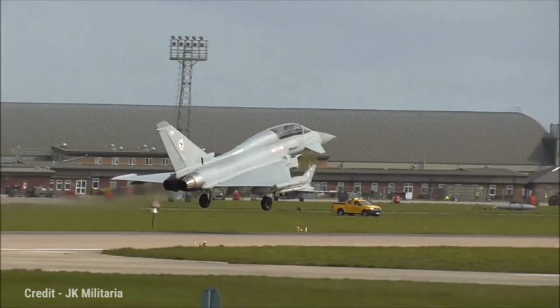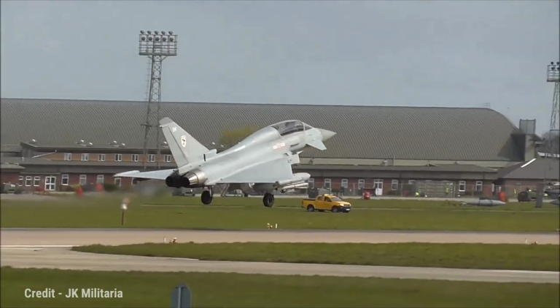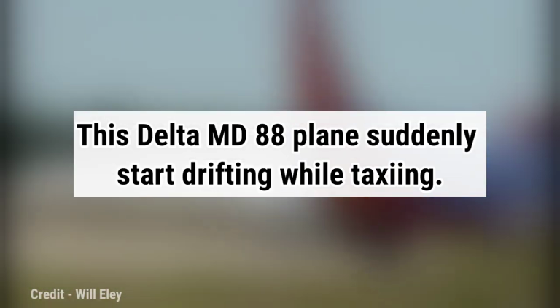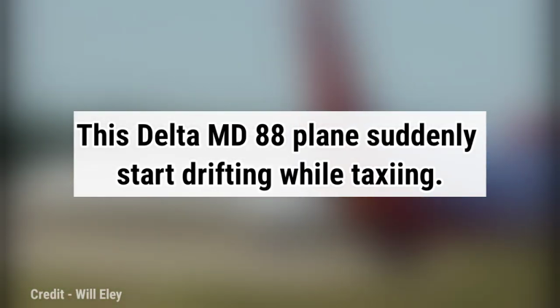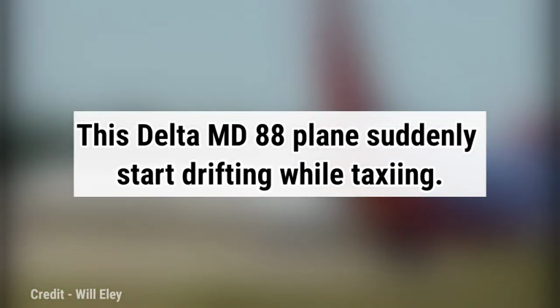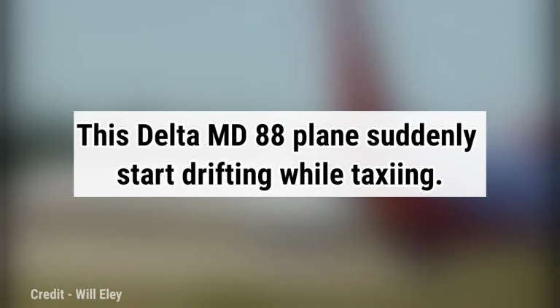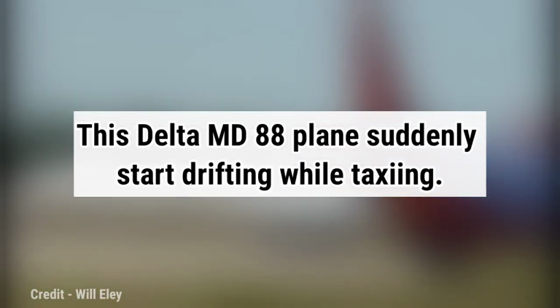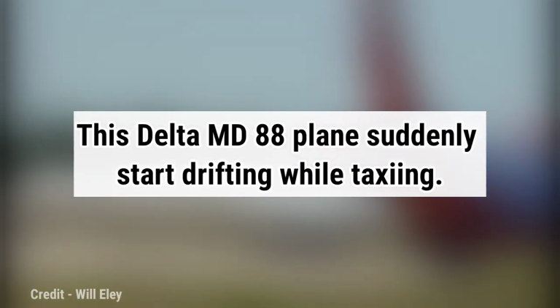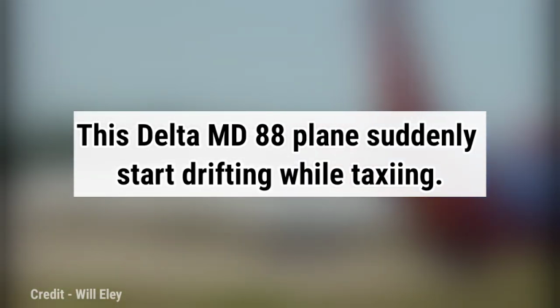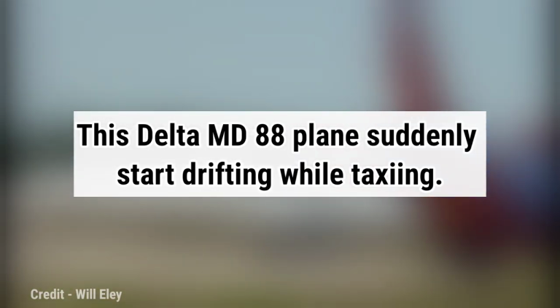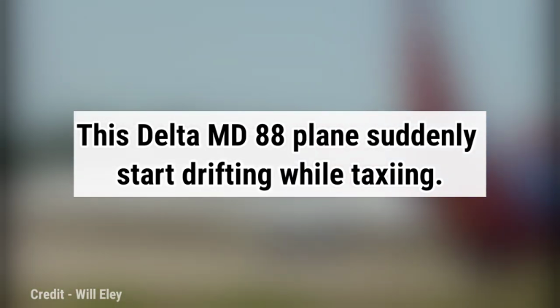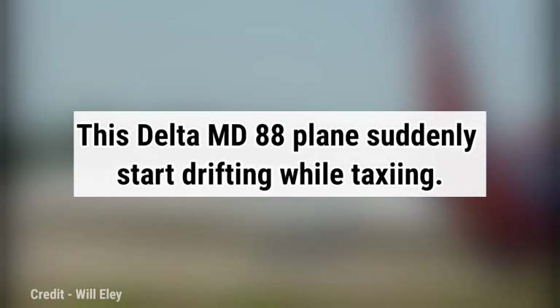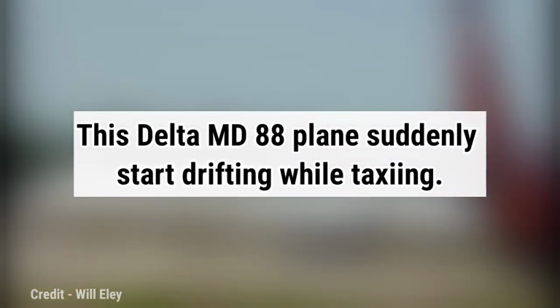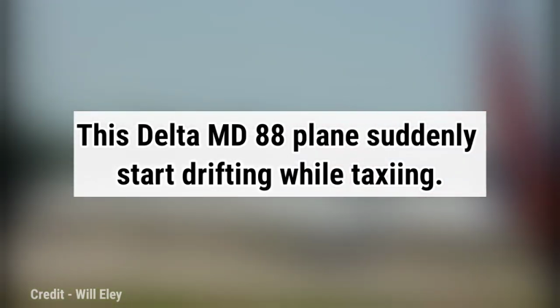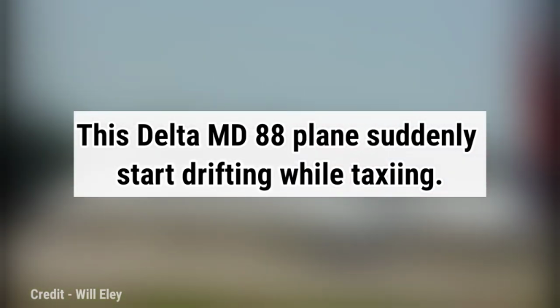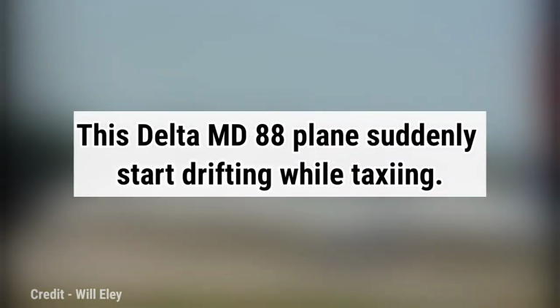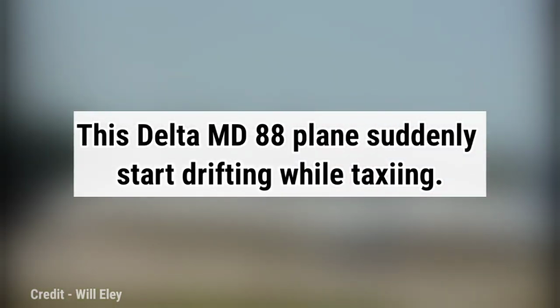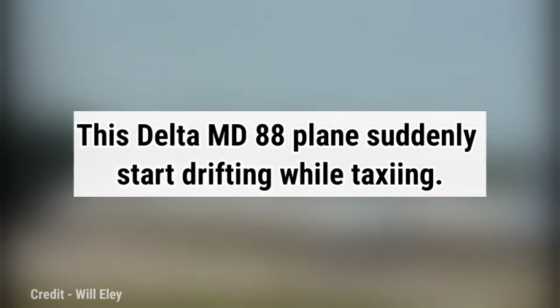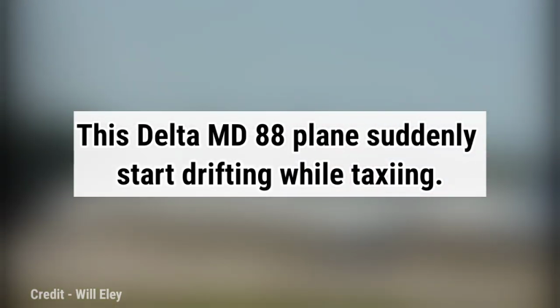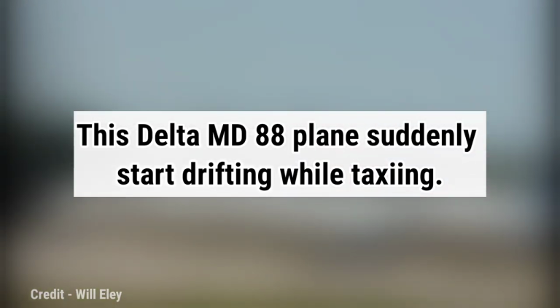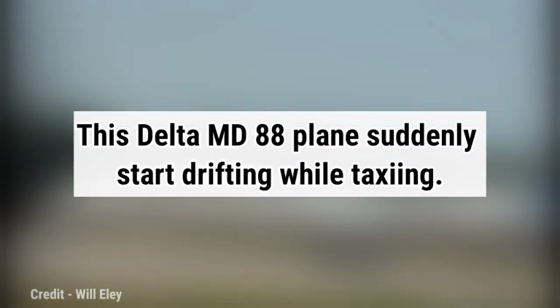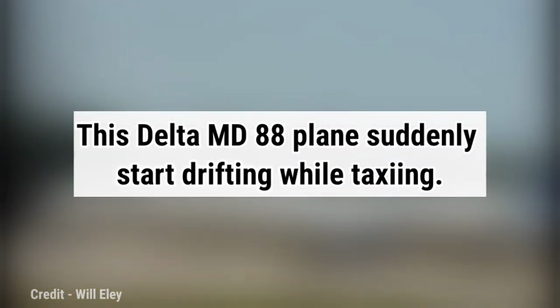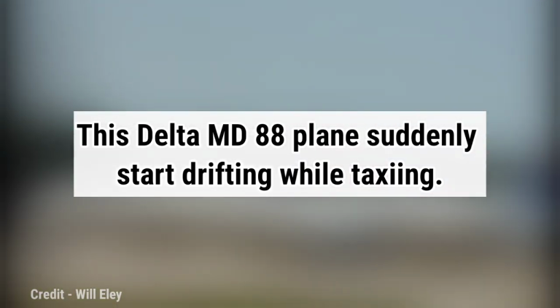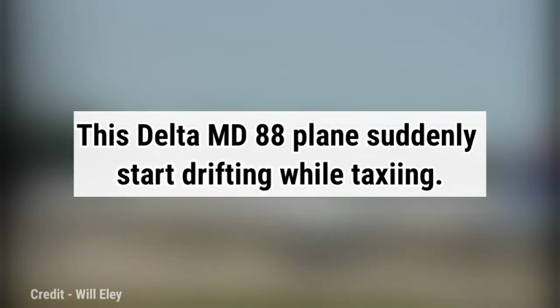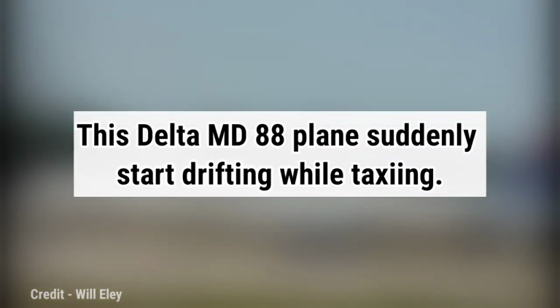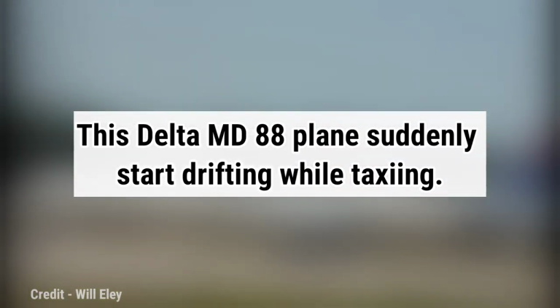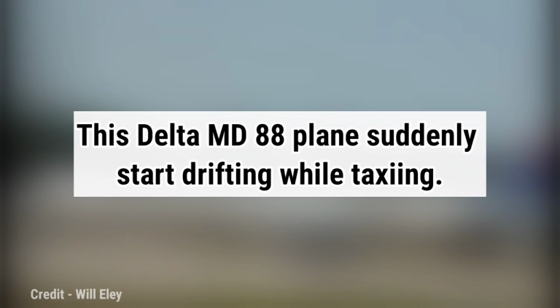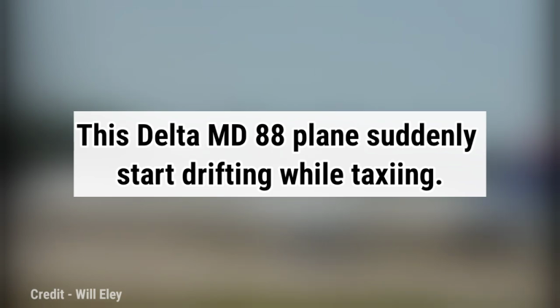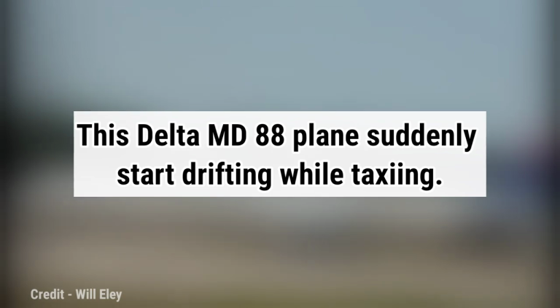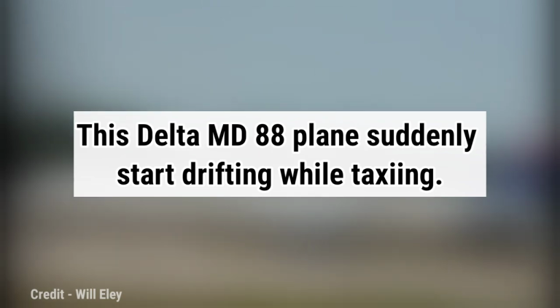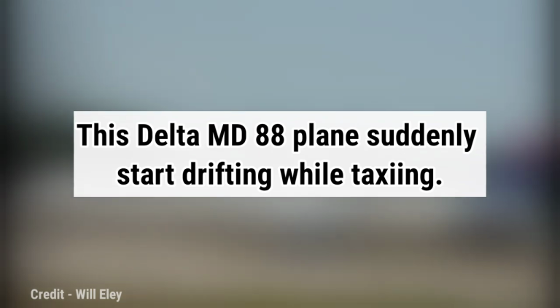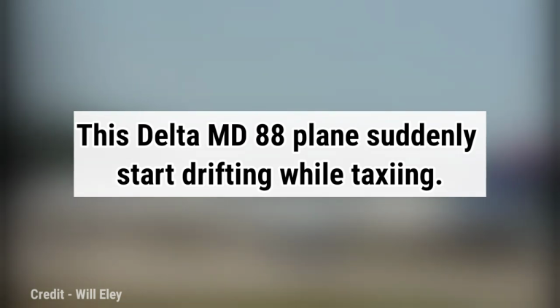This Delta MD-88 plane suddenly starts drifting while taxiing.